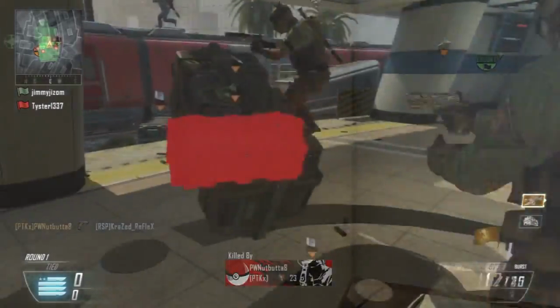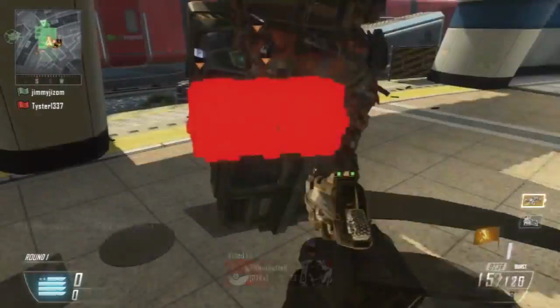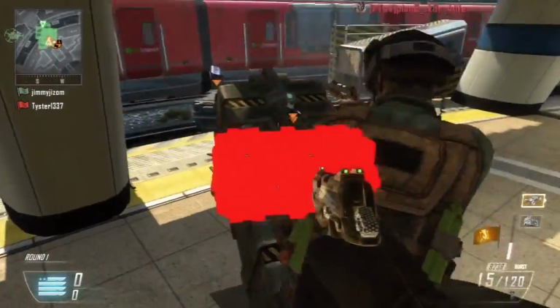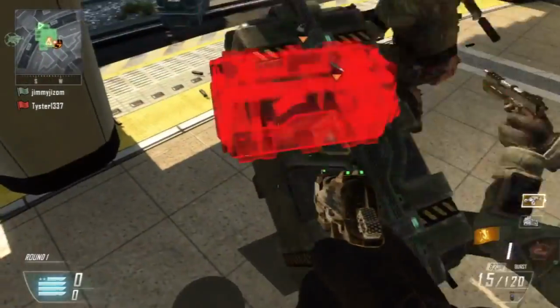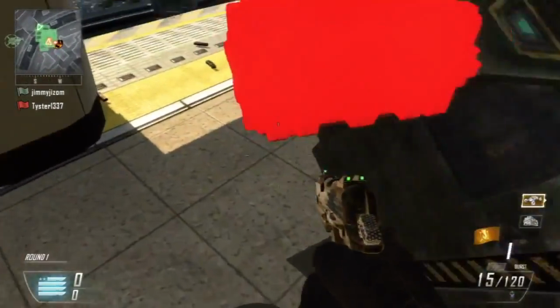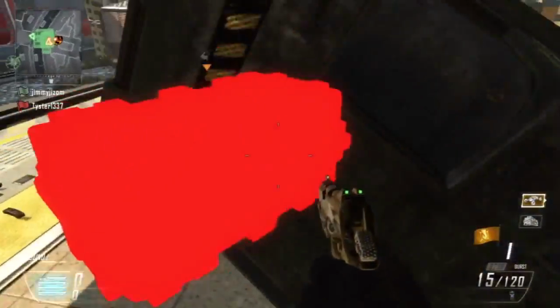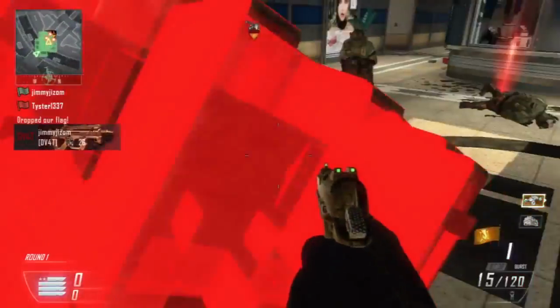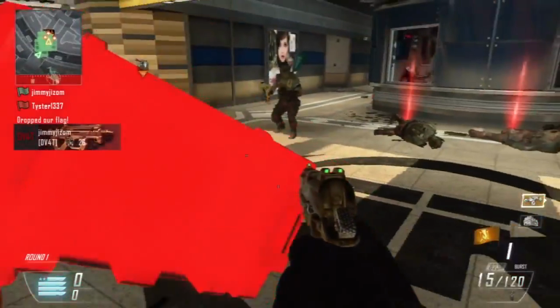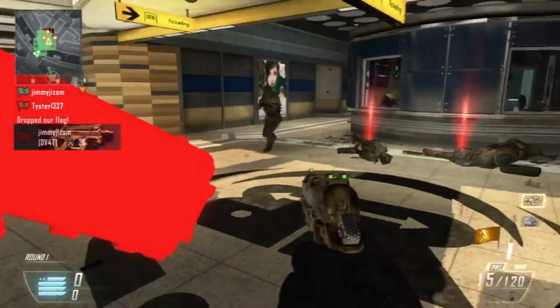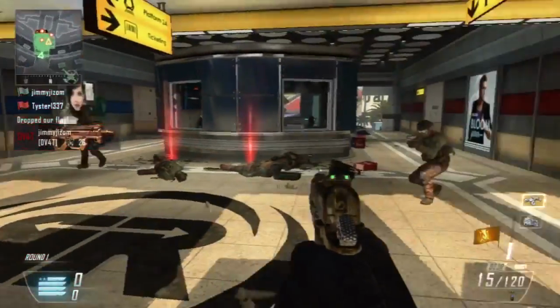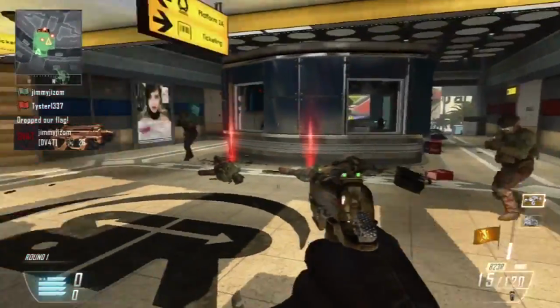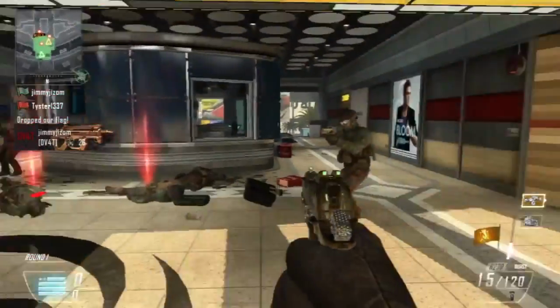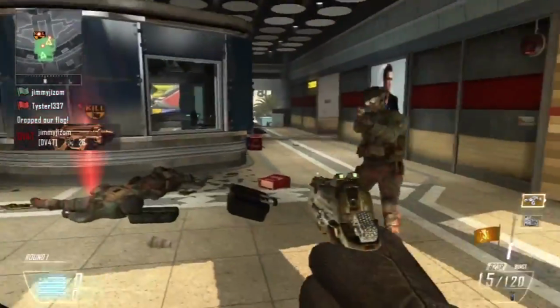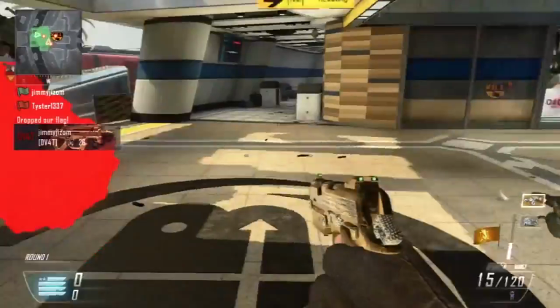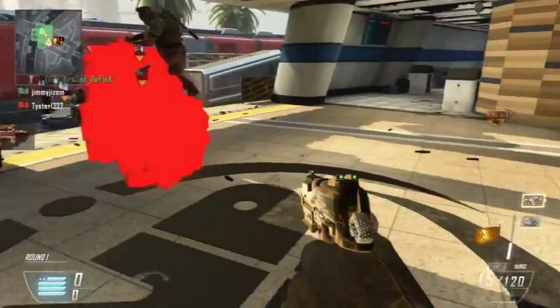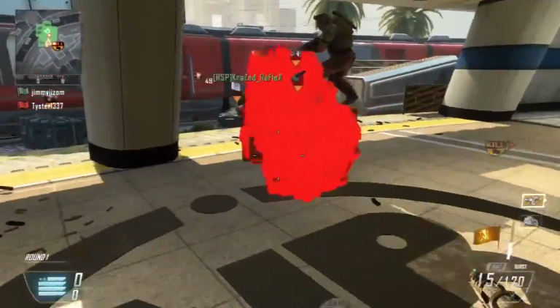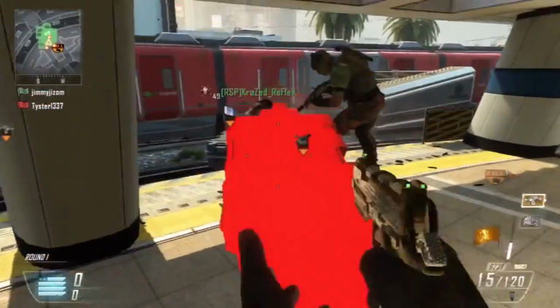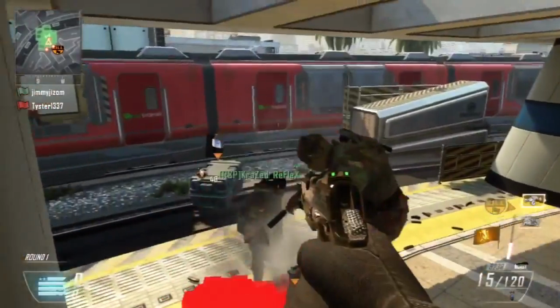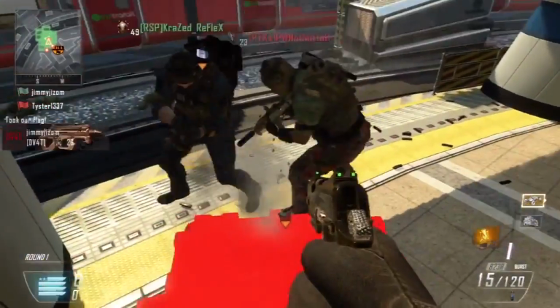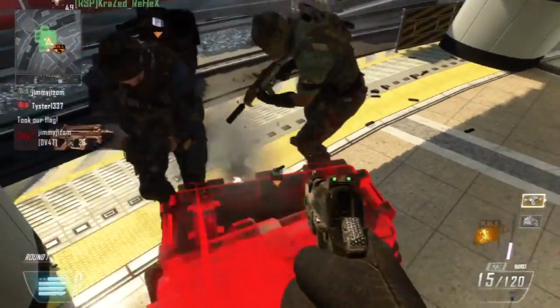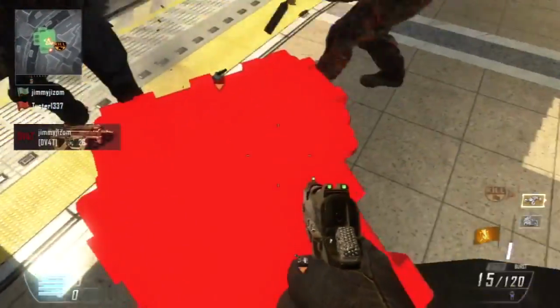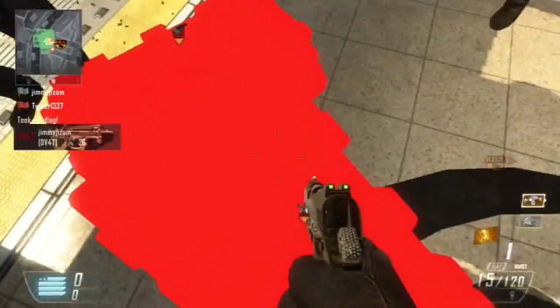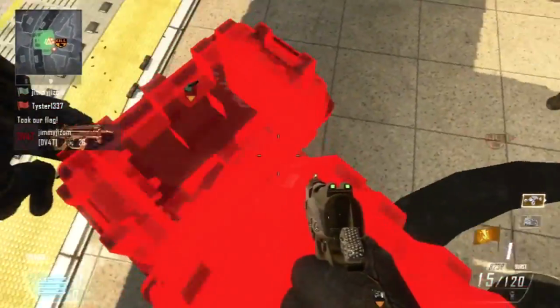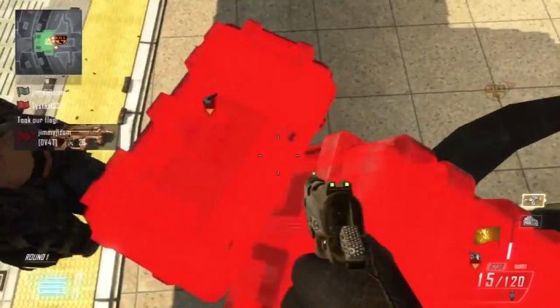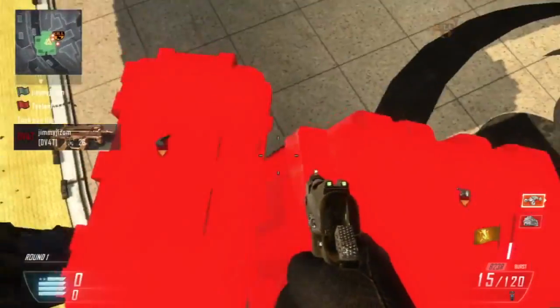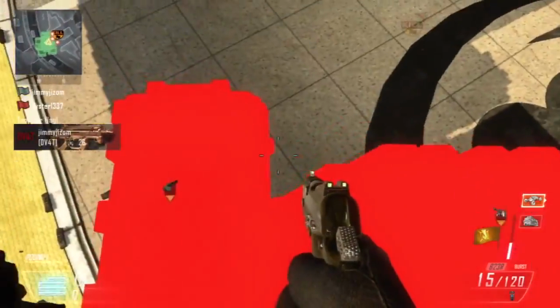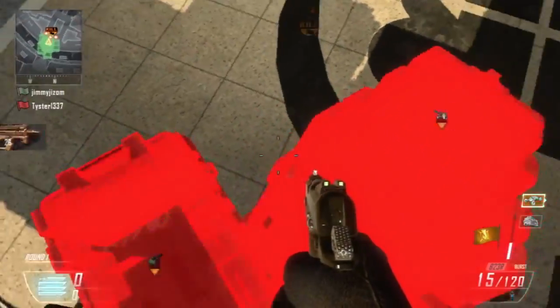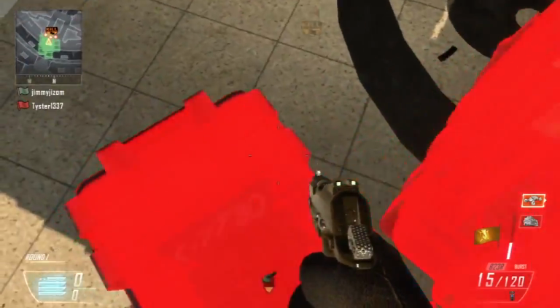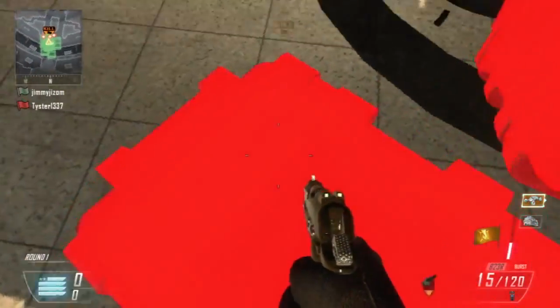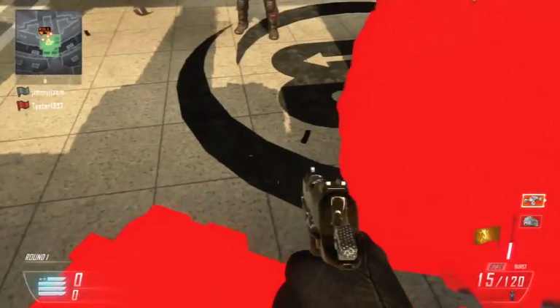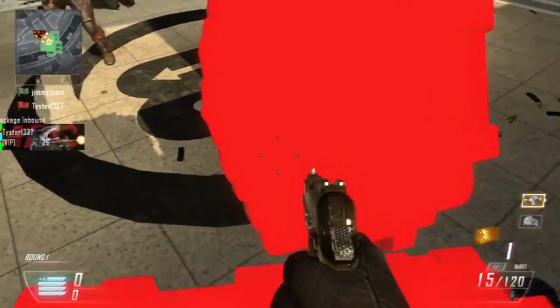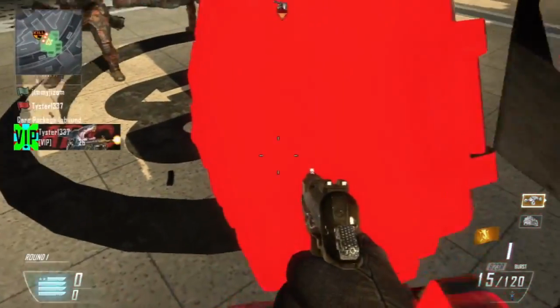Hey guys, it's Crazy Reflex here, and today I'm bringing you a new glitch on the Map Express. This is the Elevating Care Package Glitch to get on top of the roof of the actual train station.